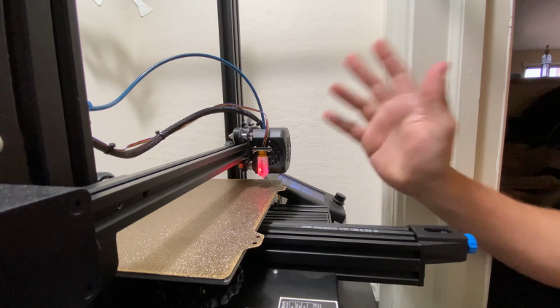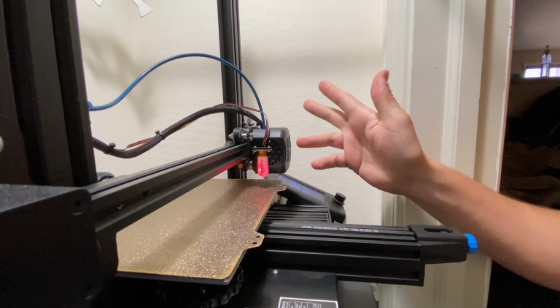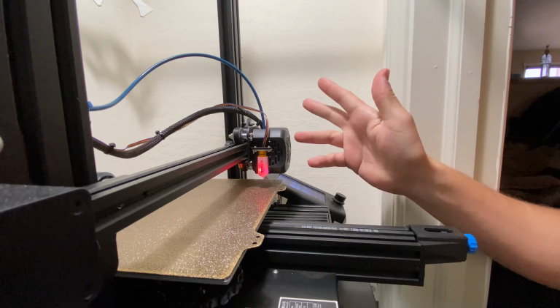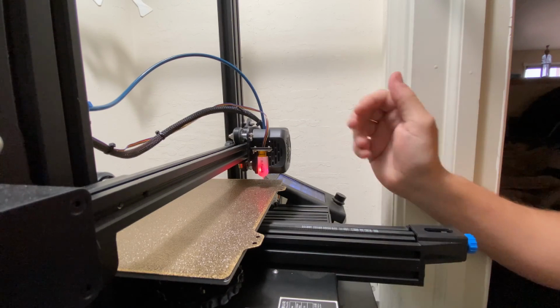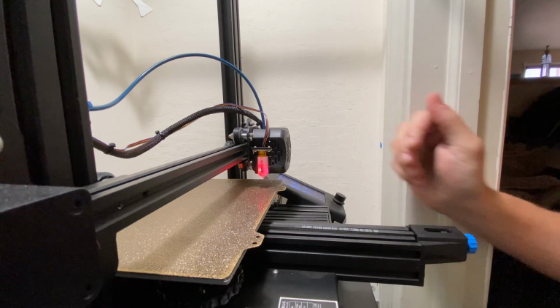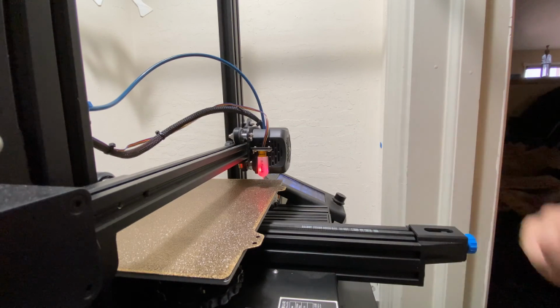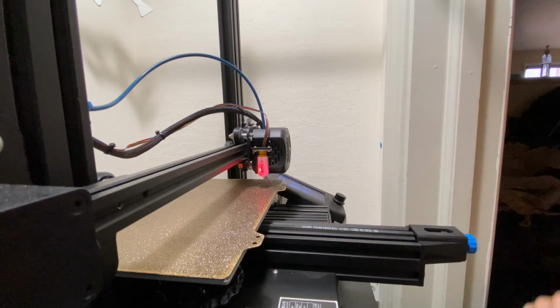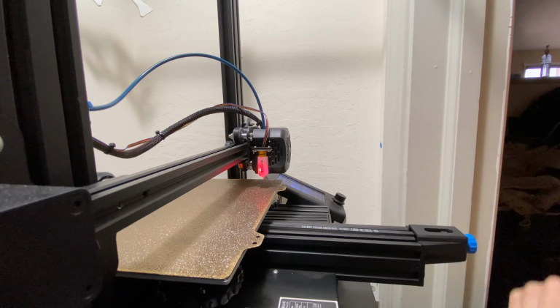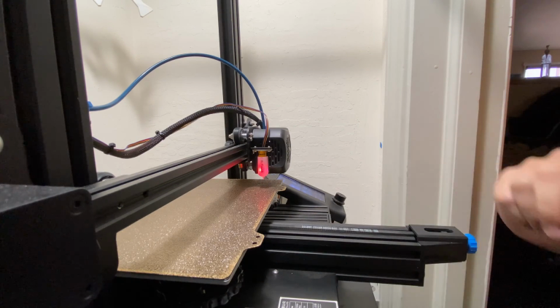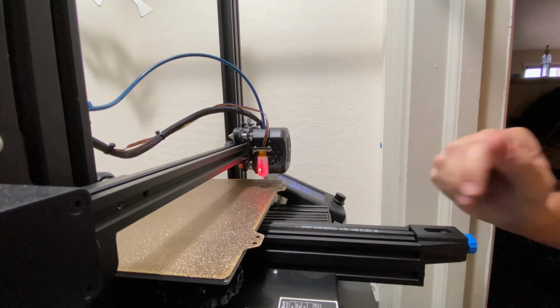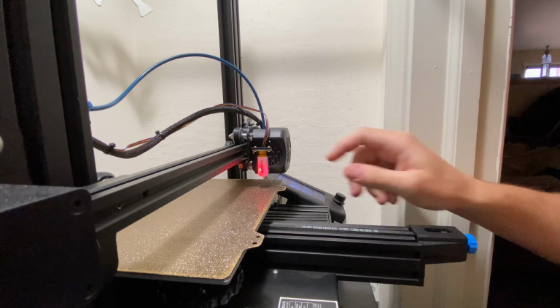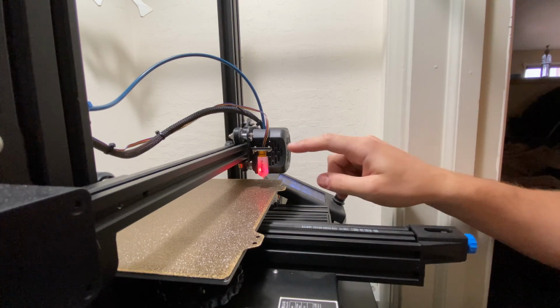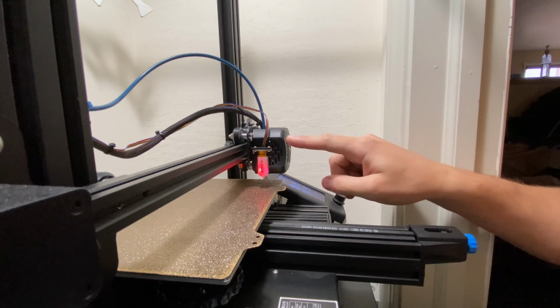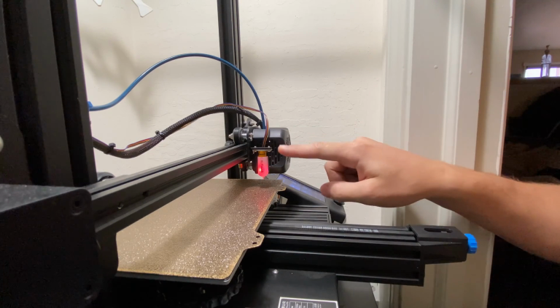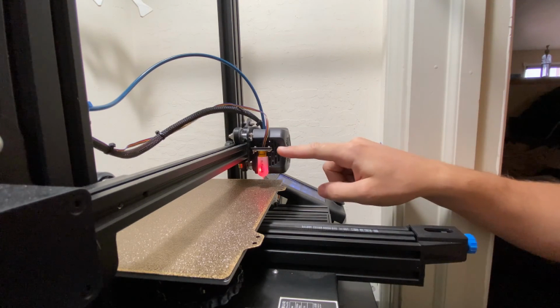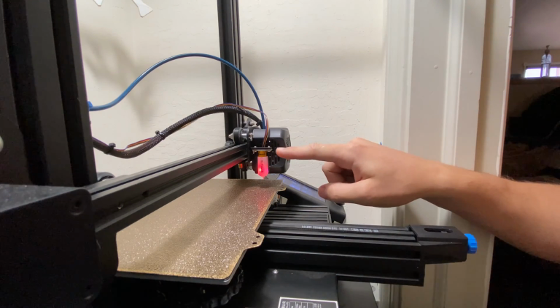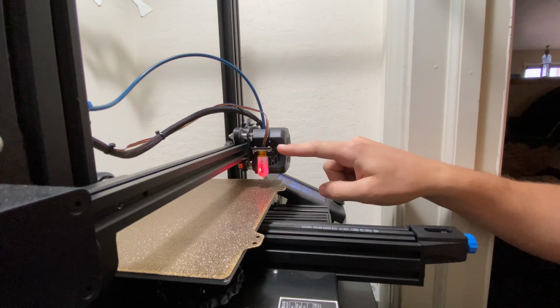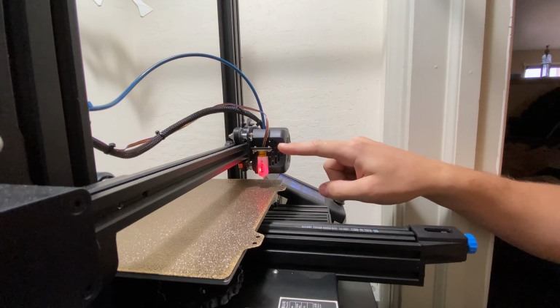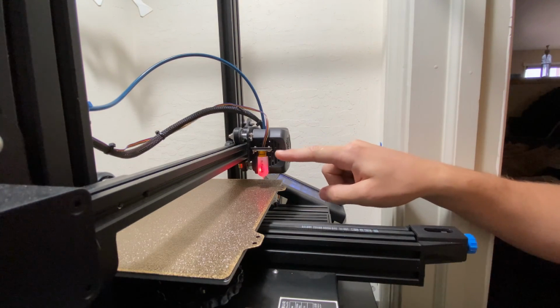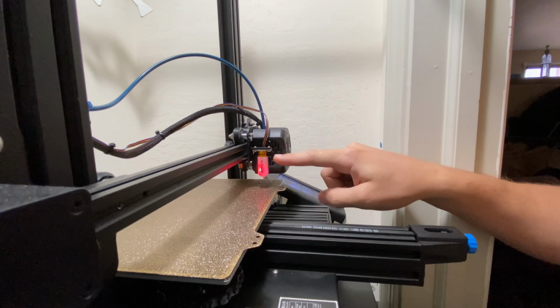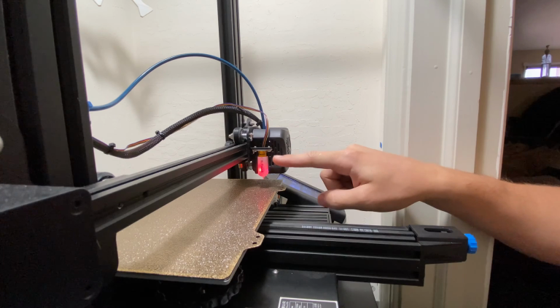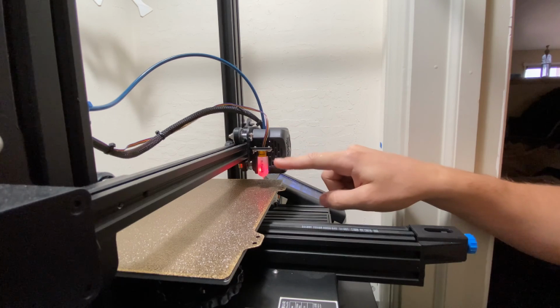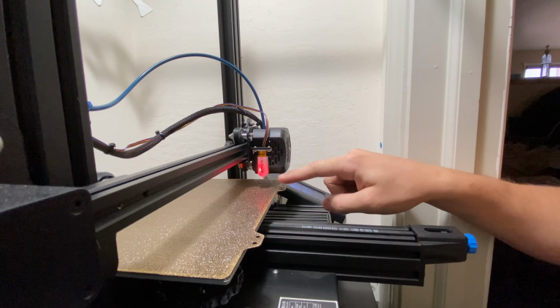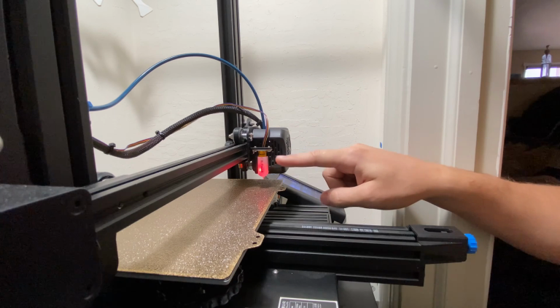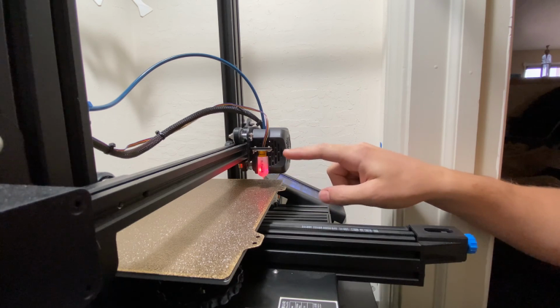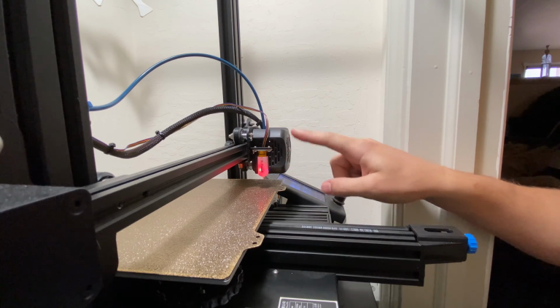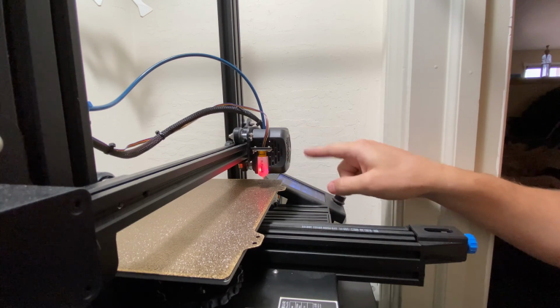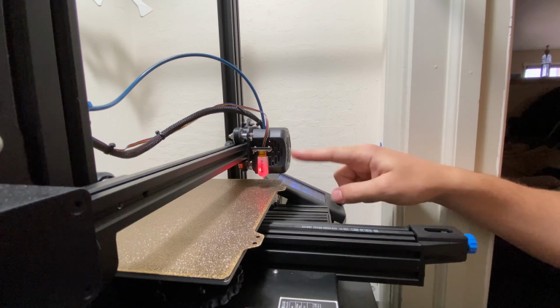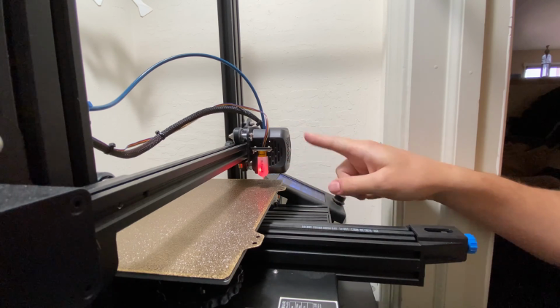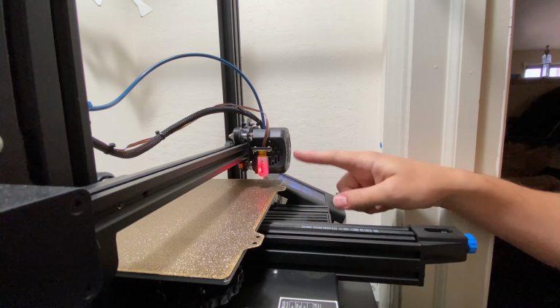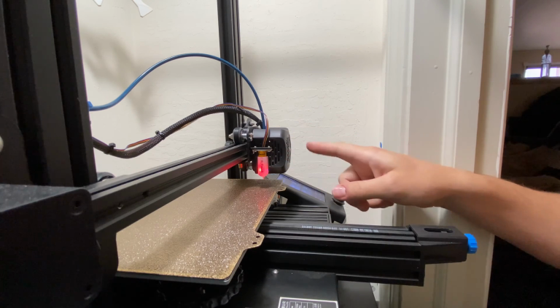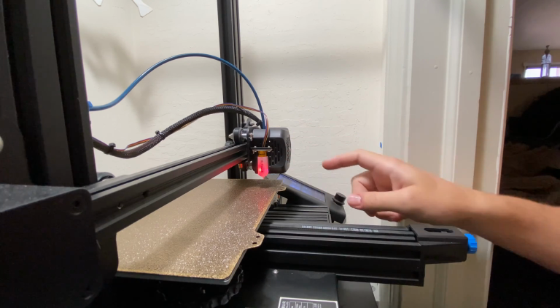Hey everyone, today I'm going to be showing you how to calibrate the BL-Touch Z-Offset for your Ender 3 V2.